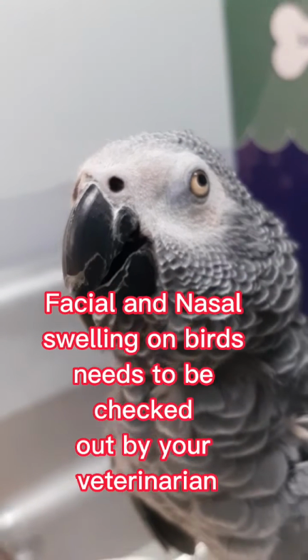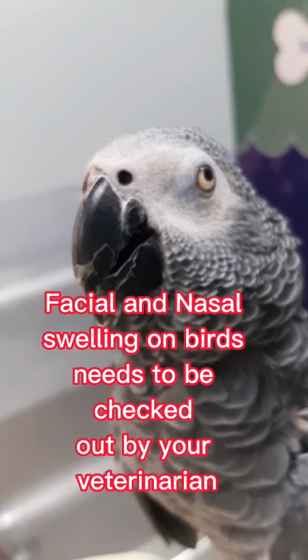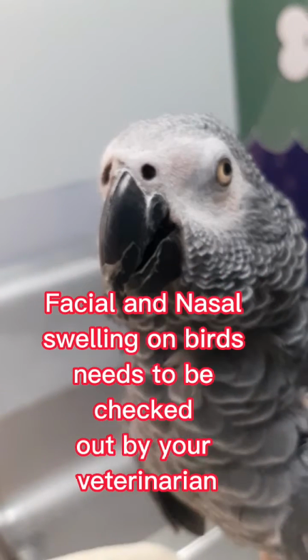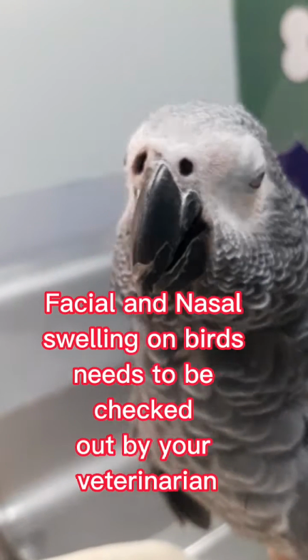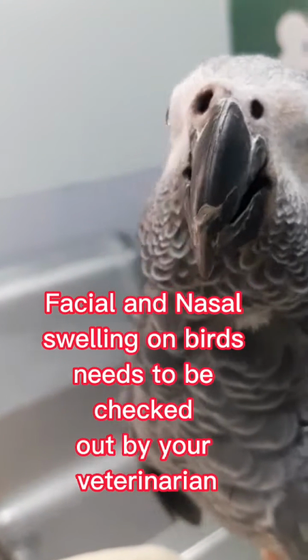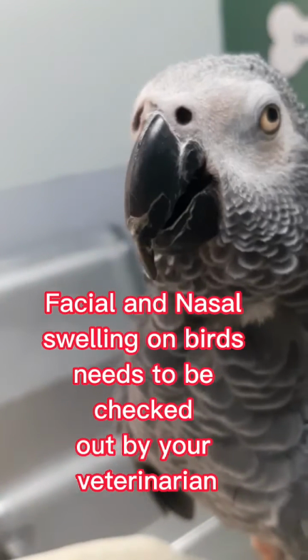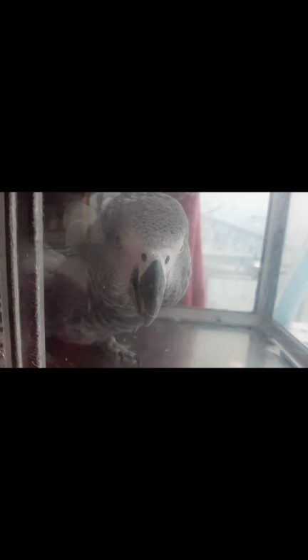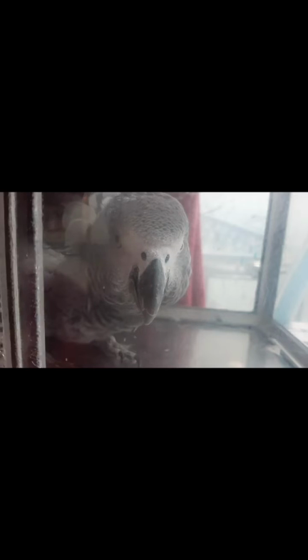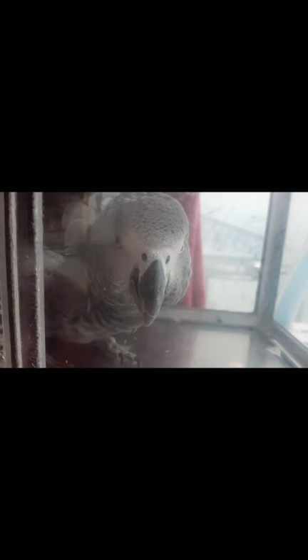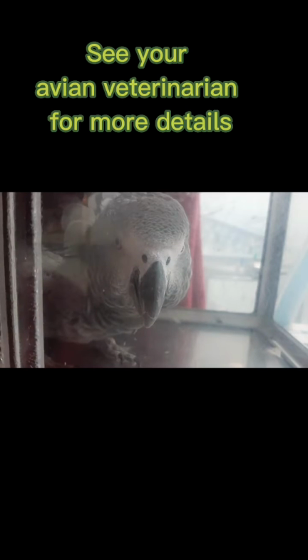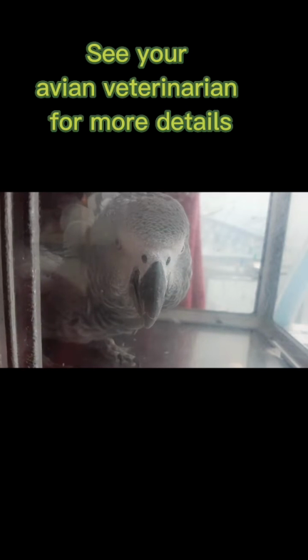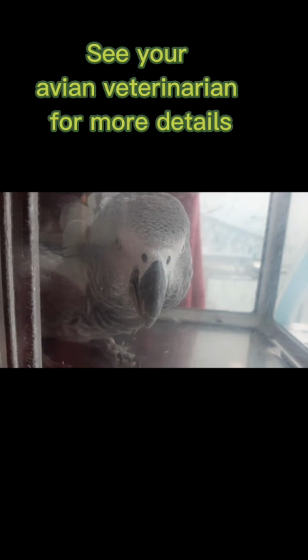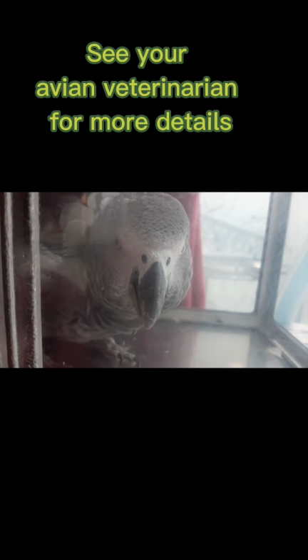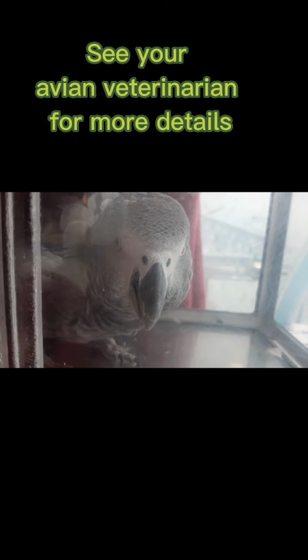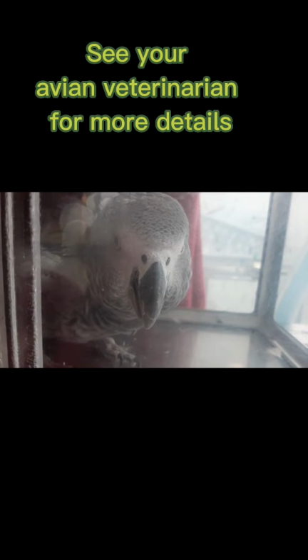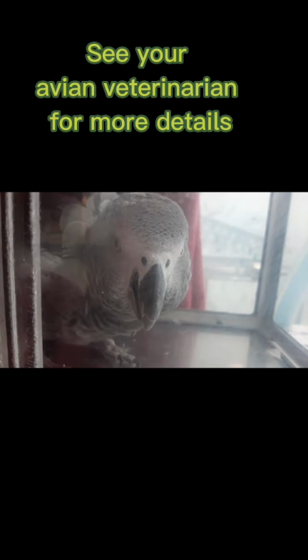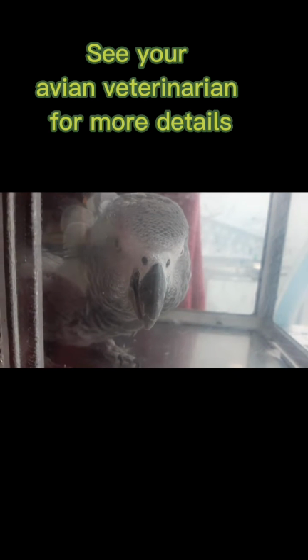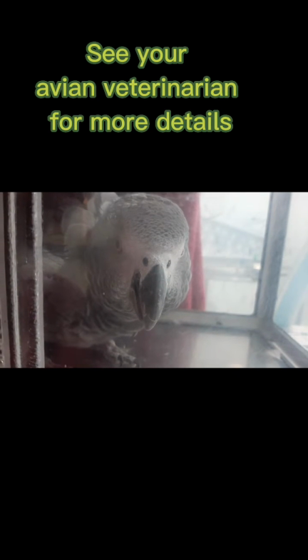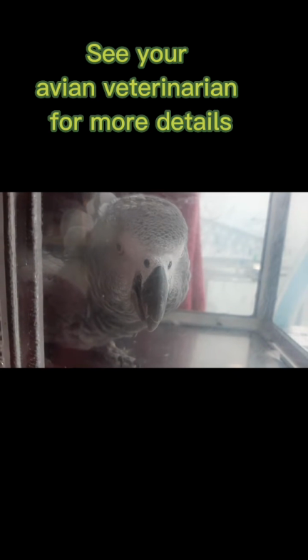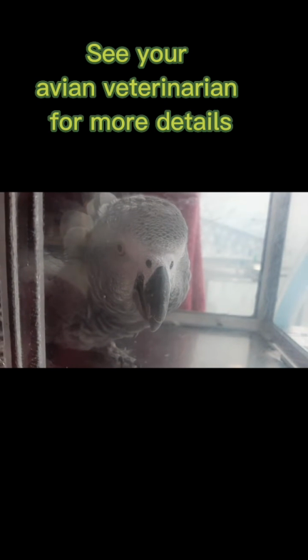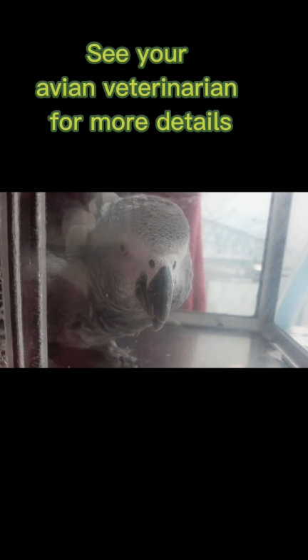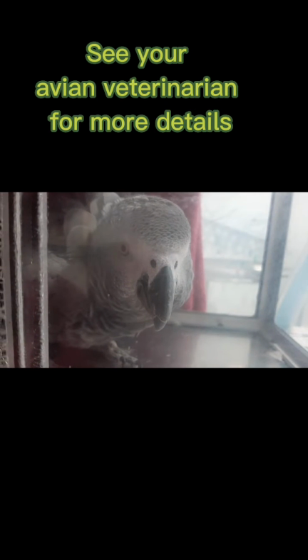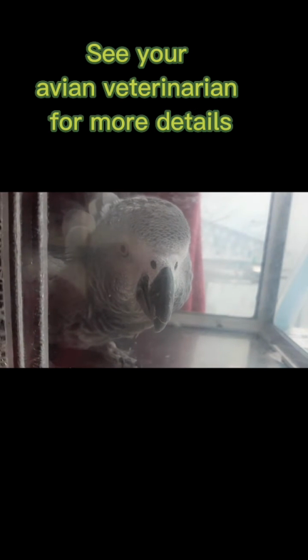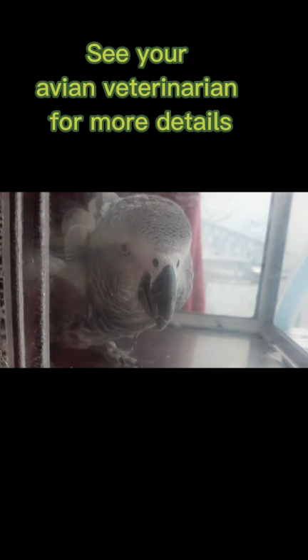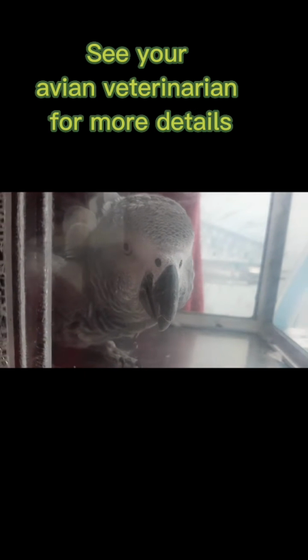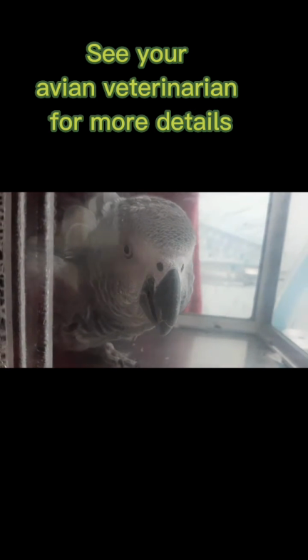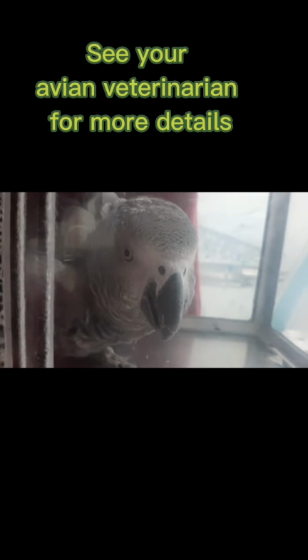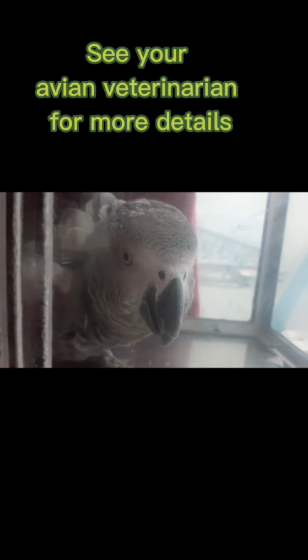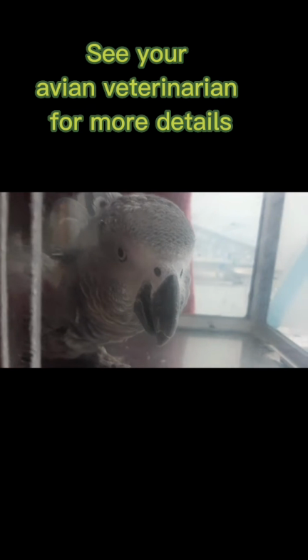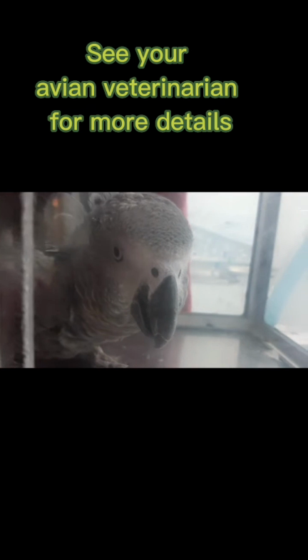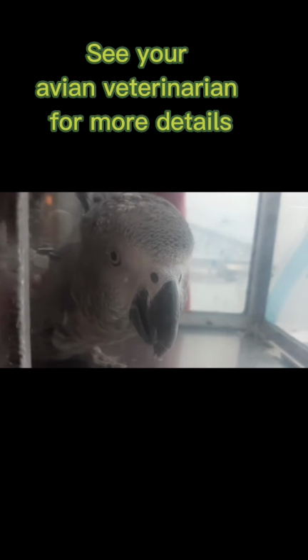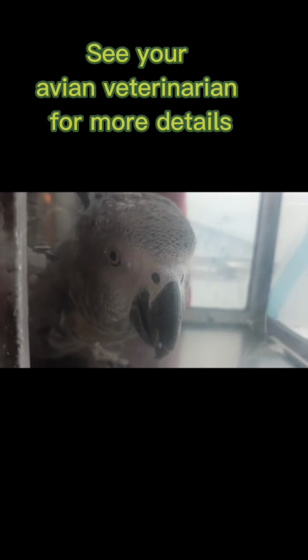Your veterinarian will be the best source of information on how to treat your pet's condition.